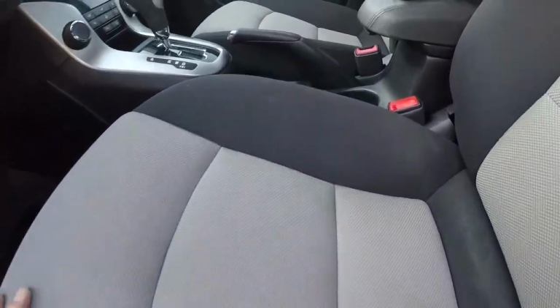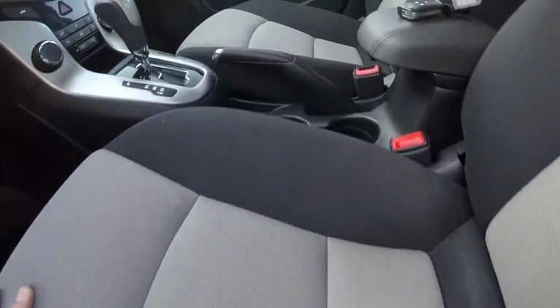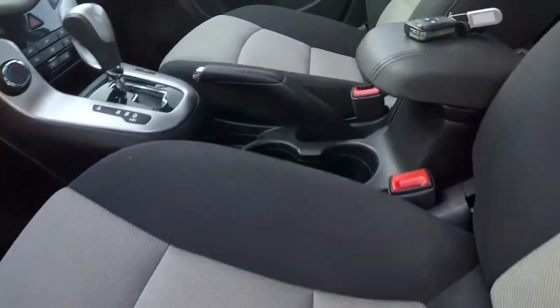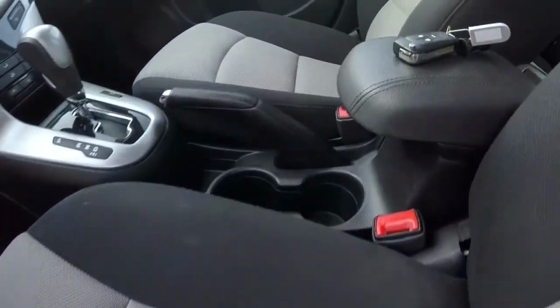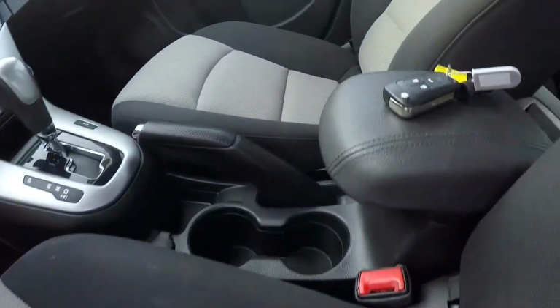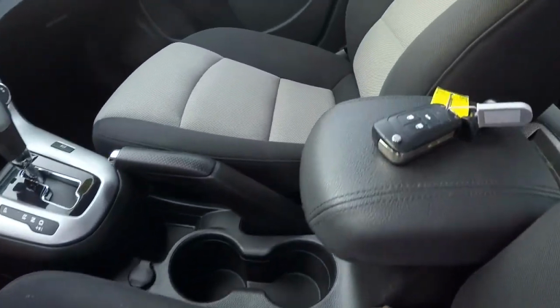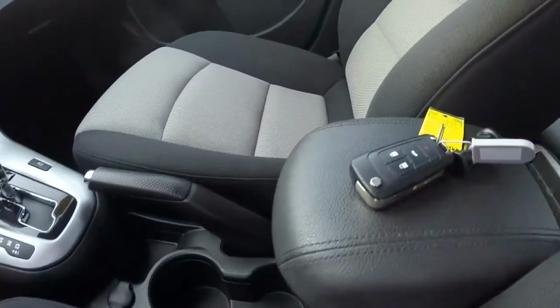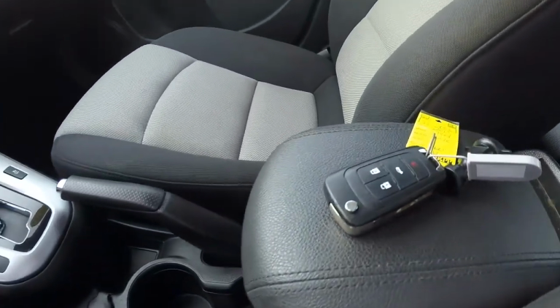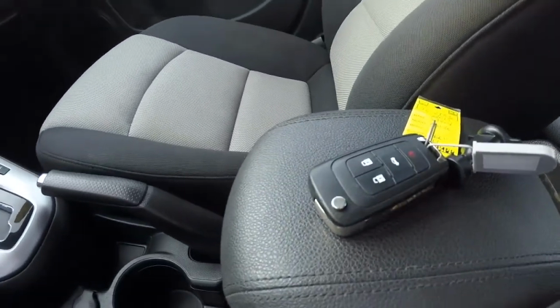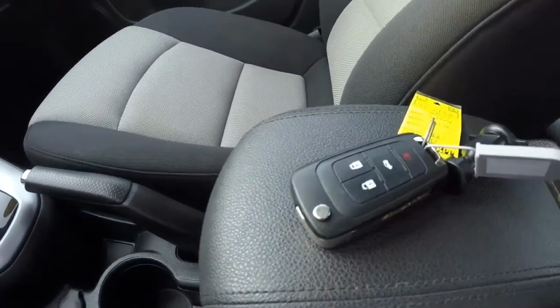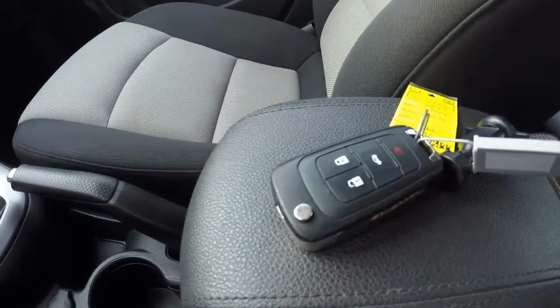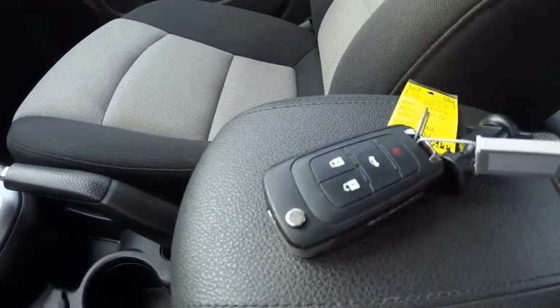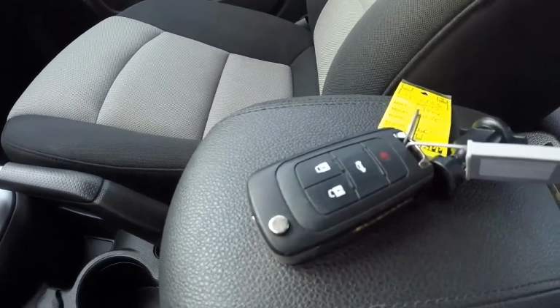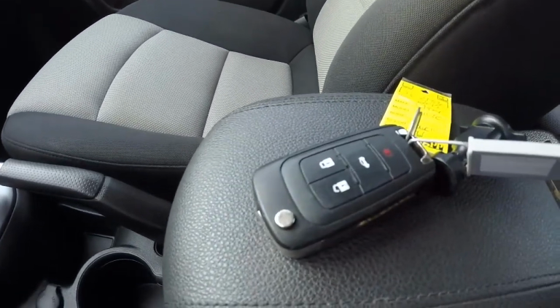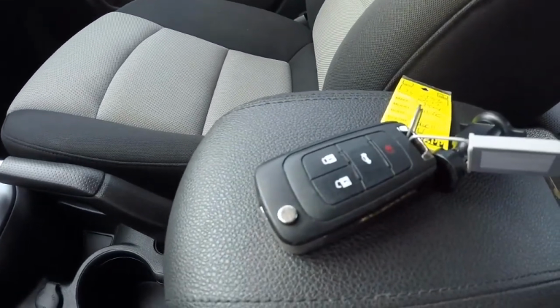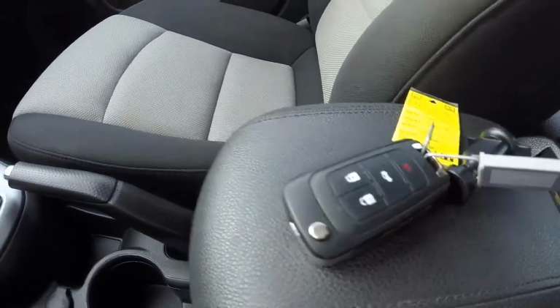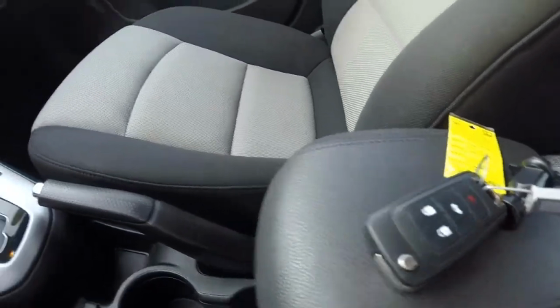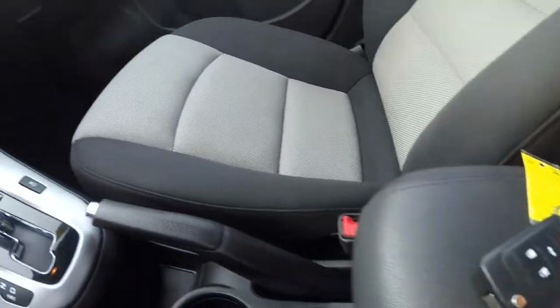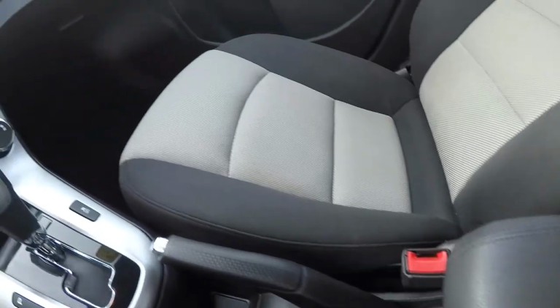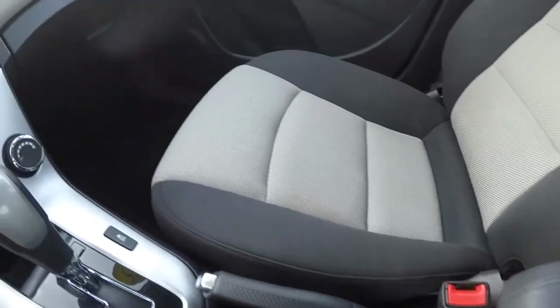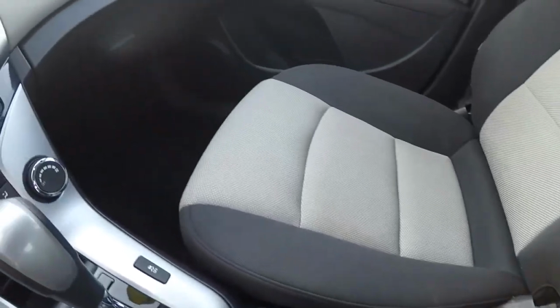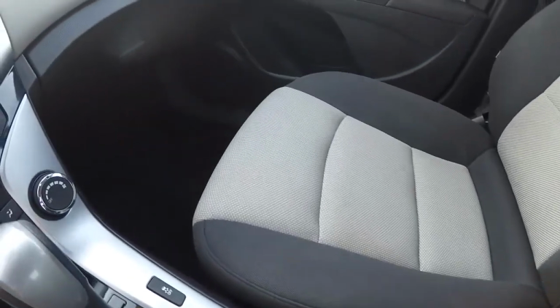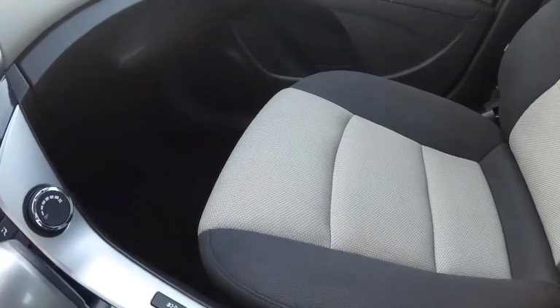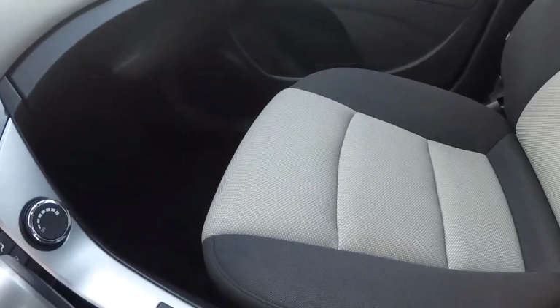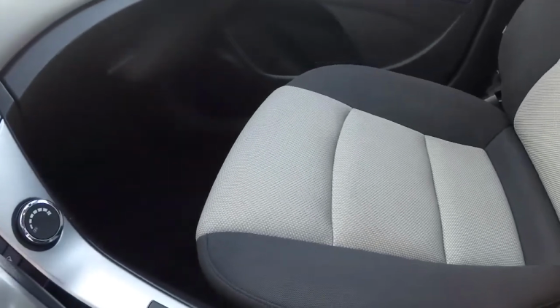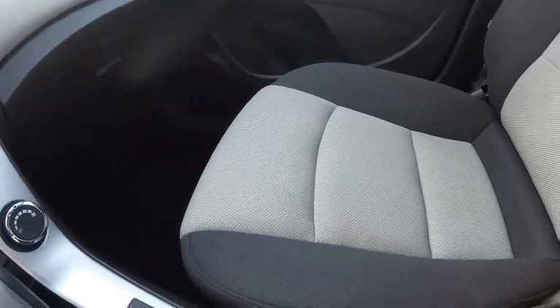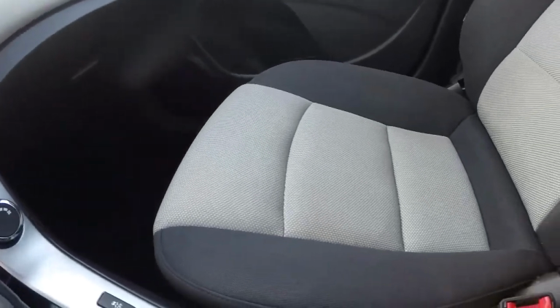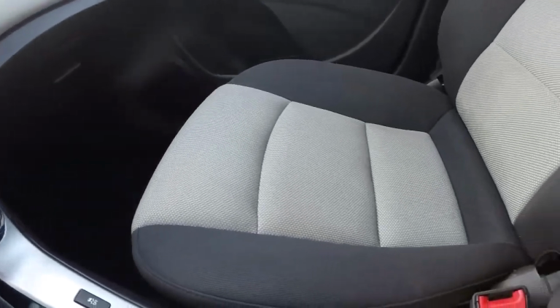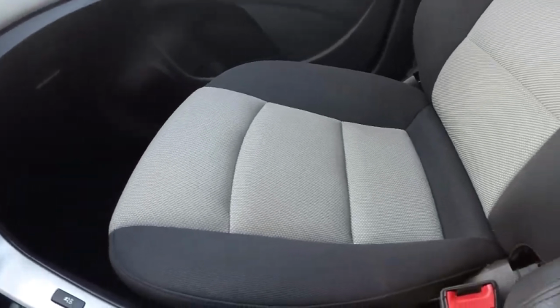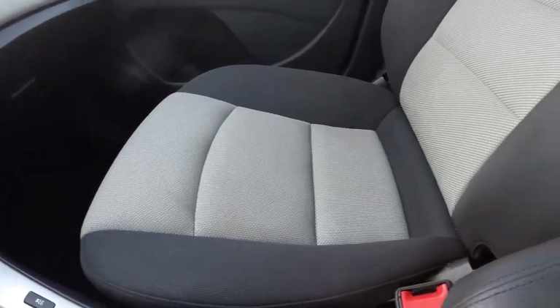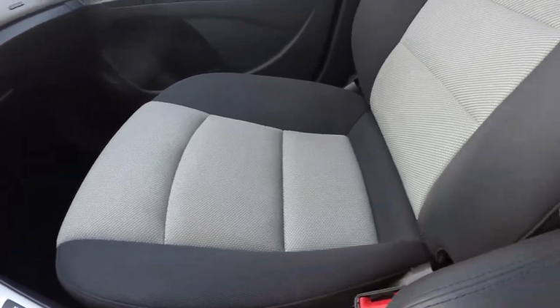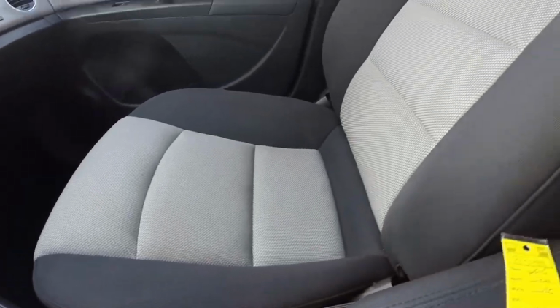It does come with the keyless entry key fob. Passenger seat is cloth.